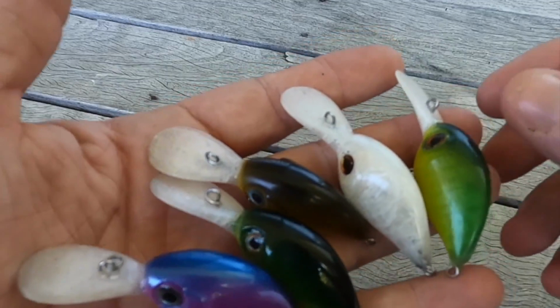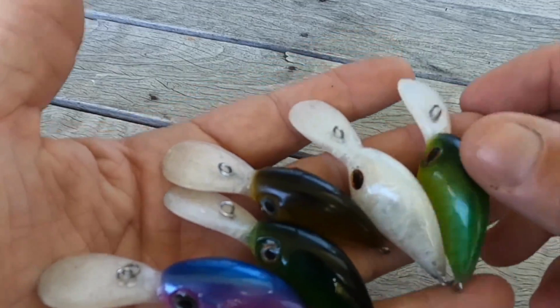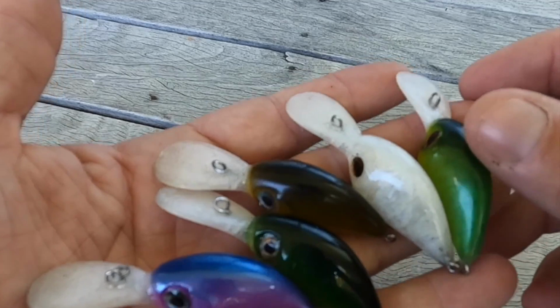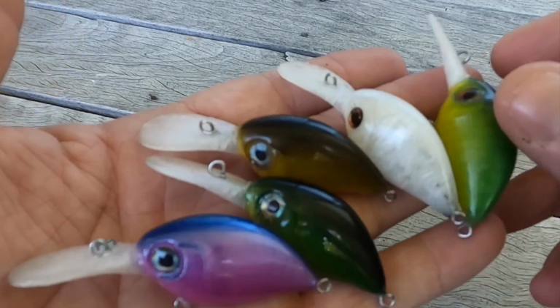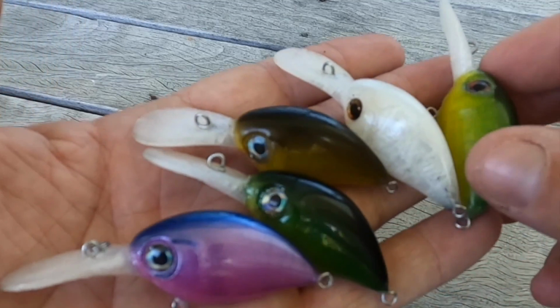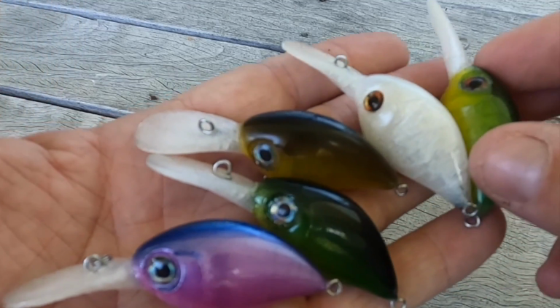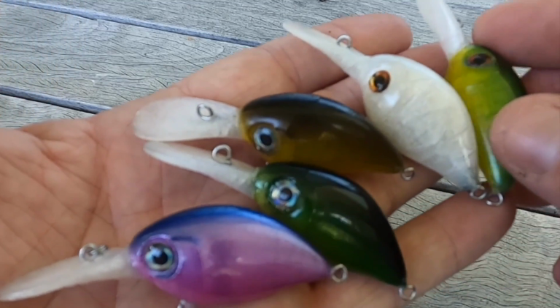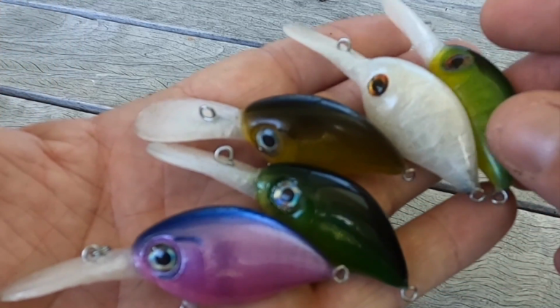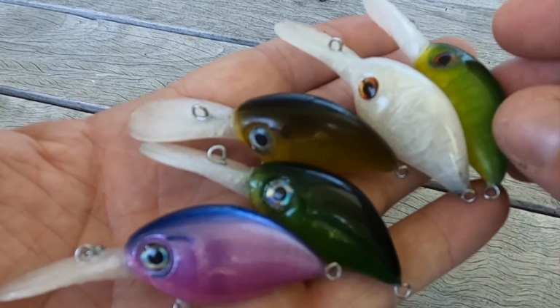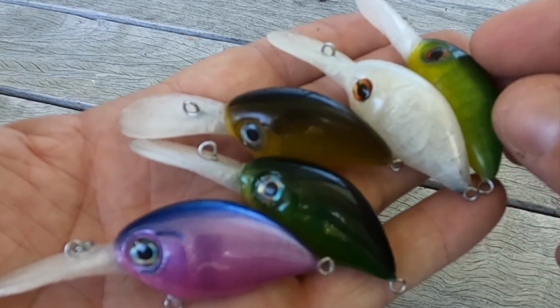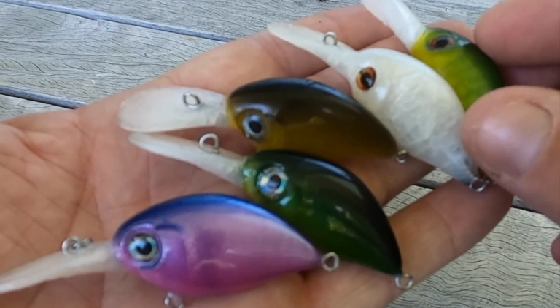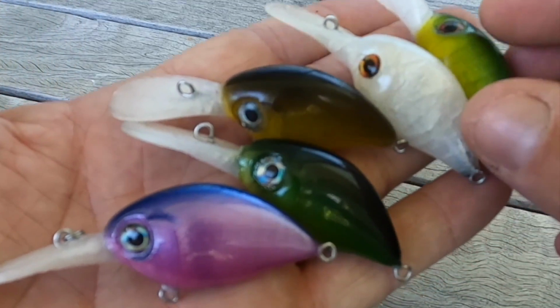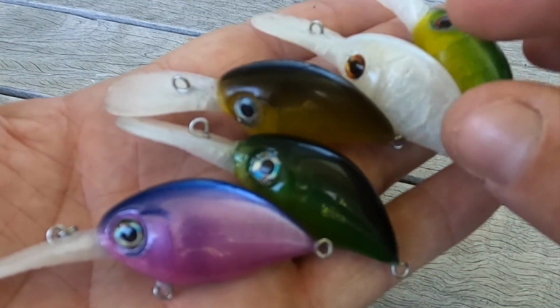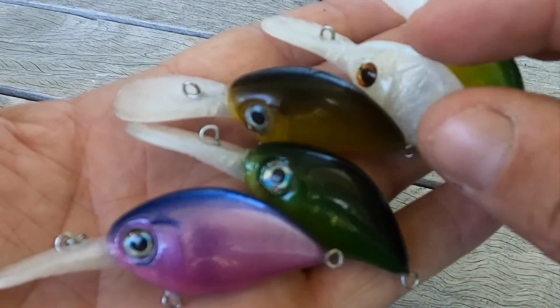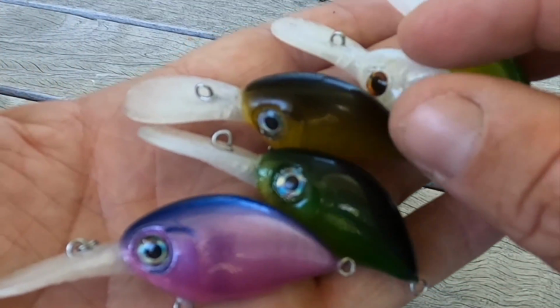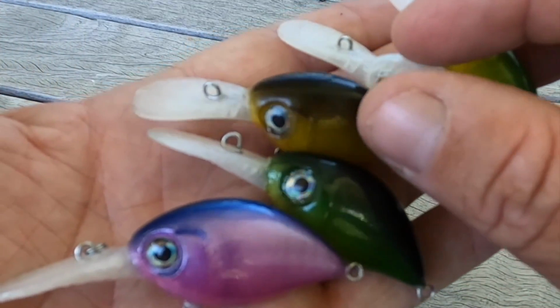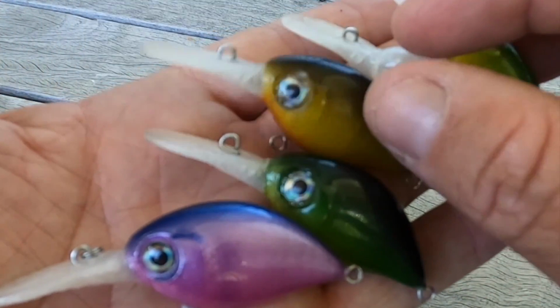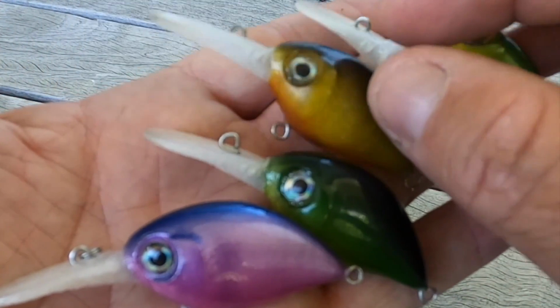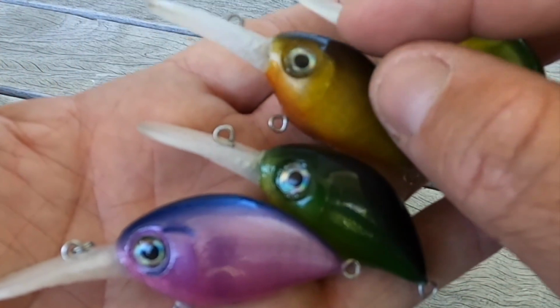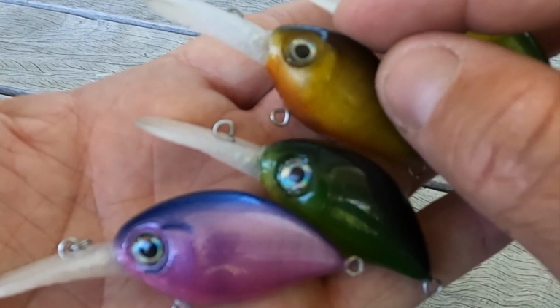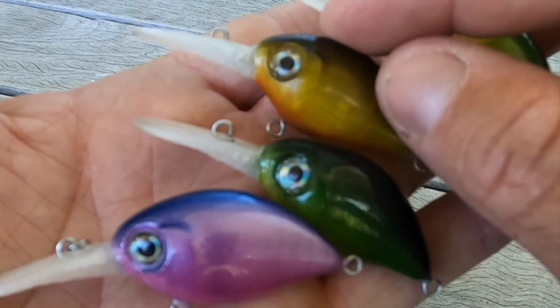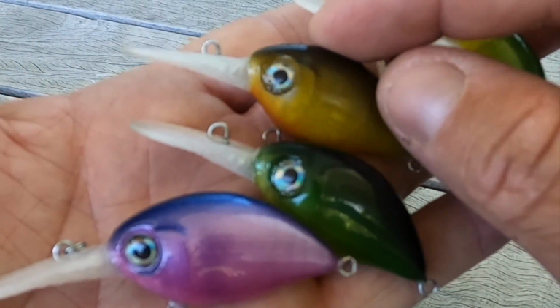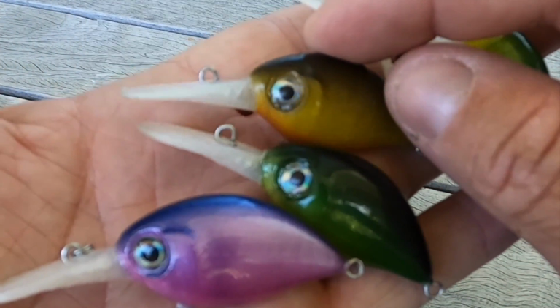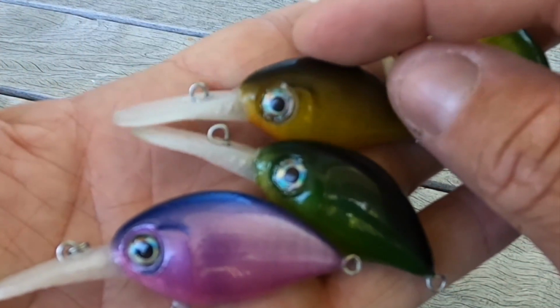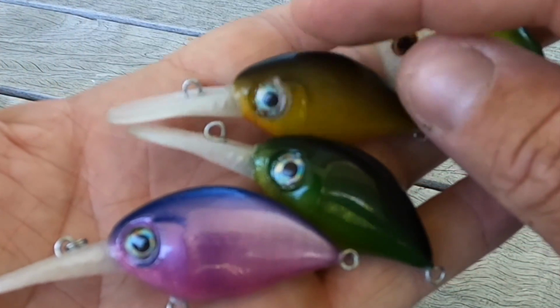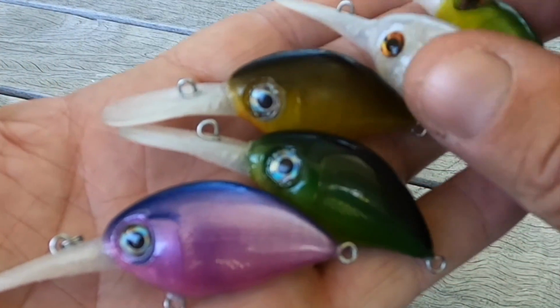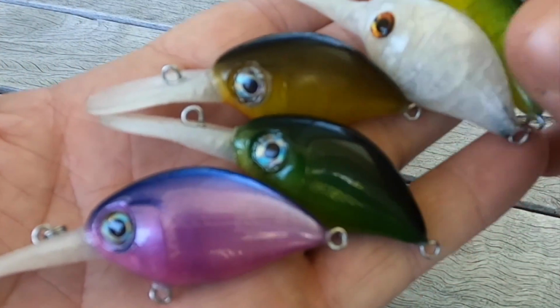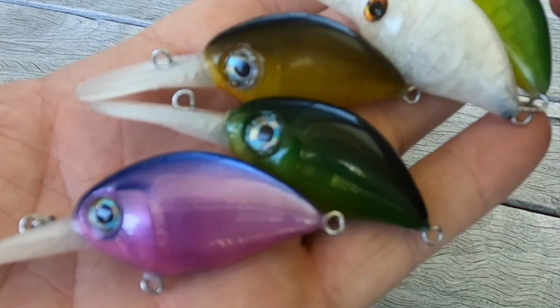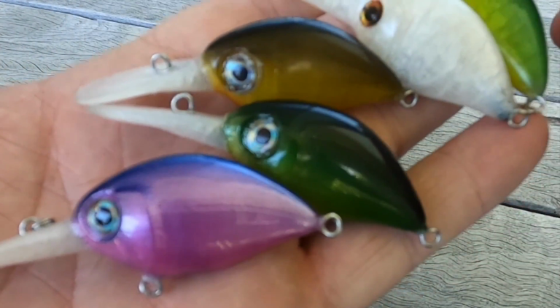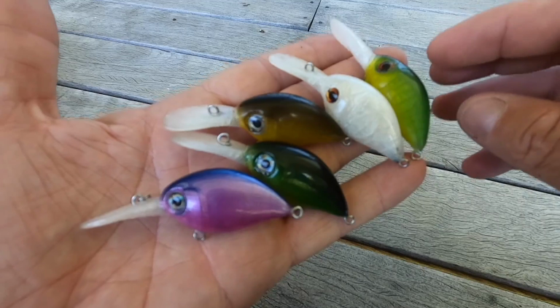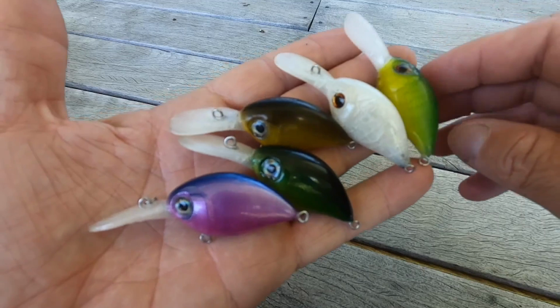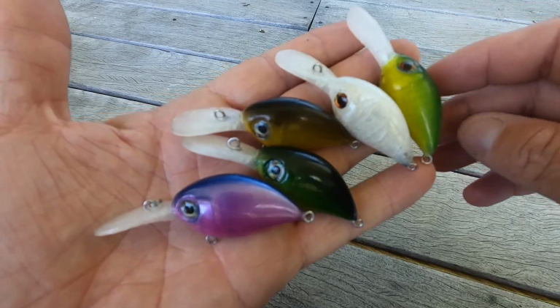I'll also make myself a couple more and I'll go give them a test run as well and show you some more. Stay tuned.